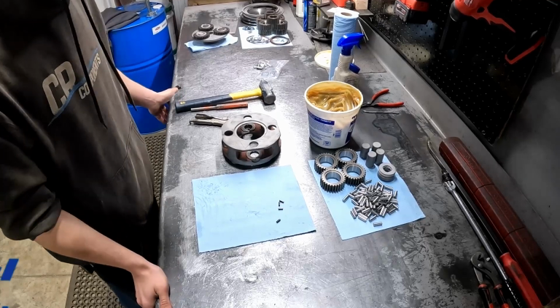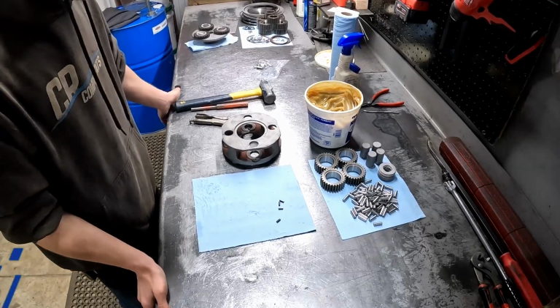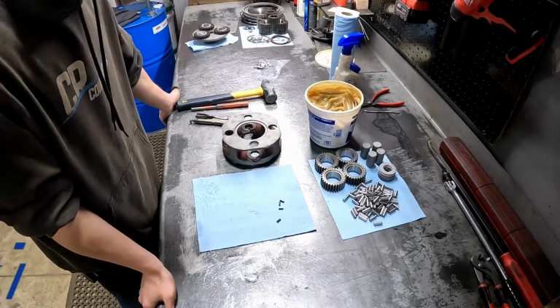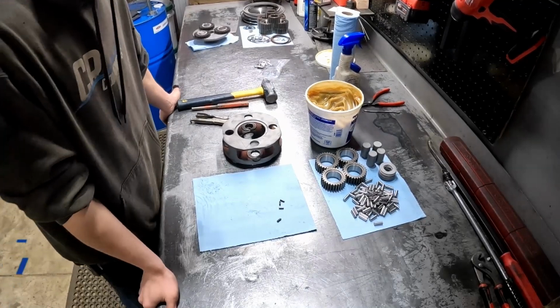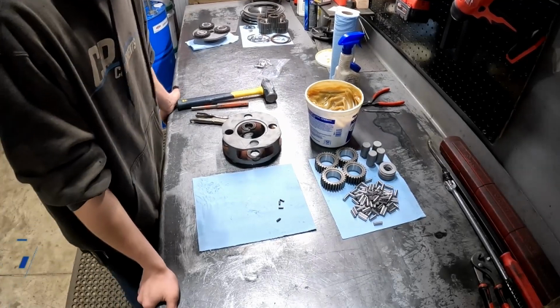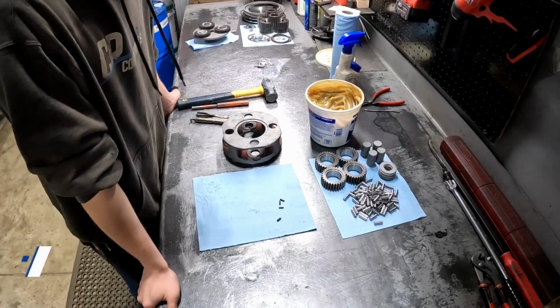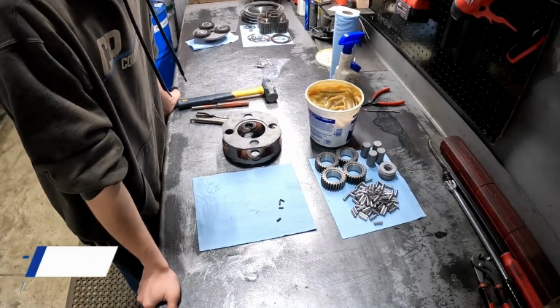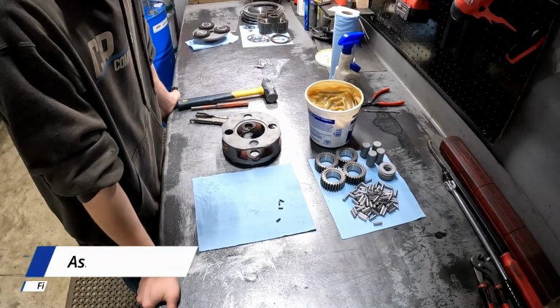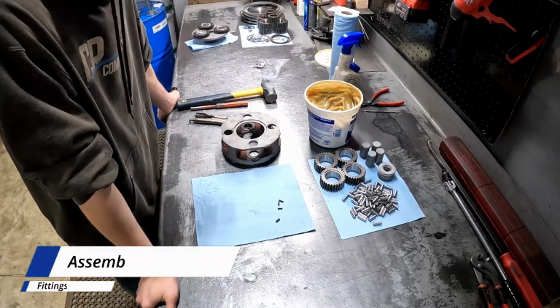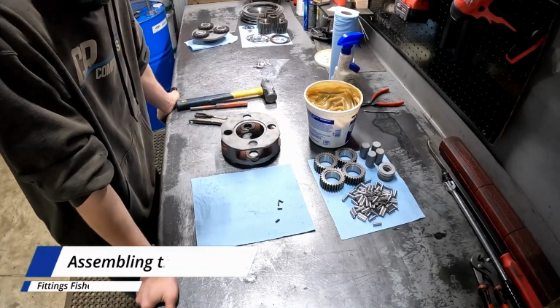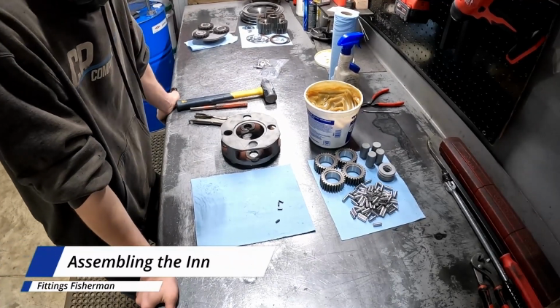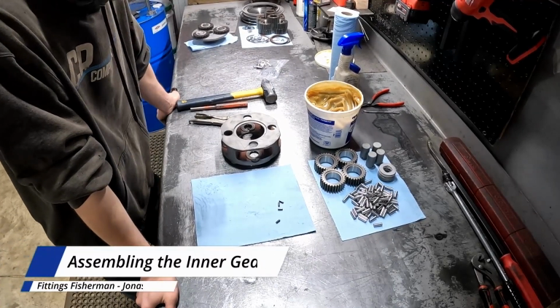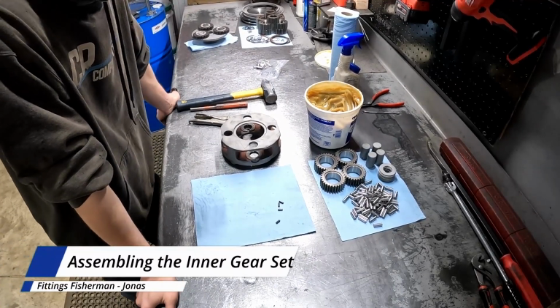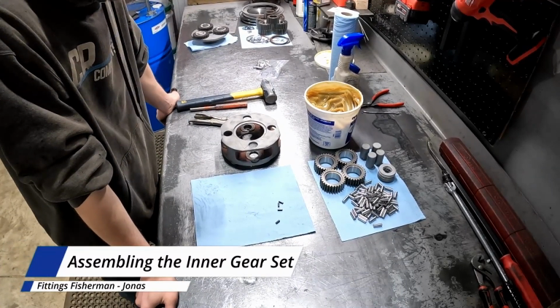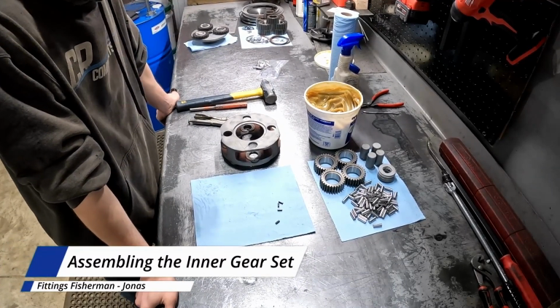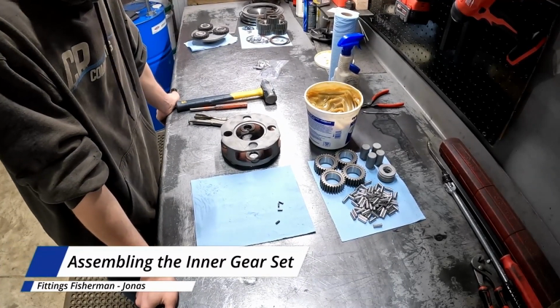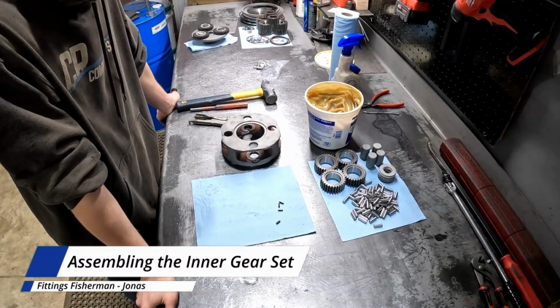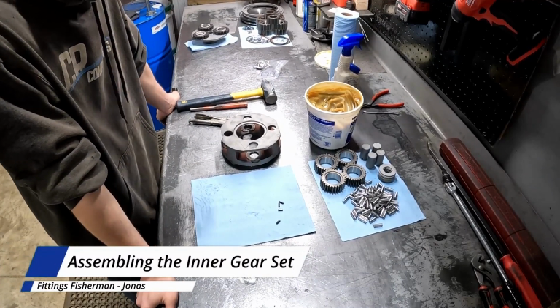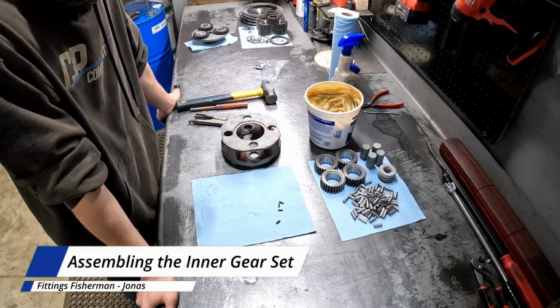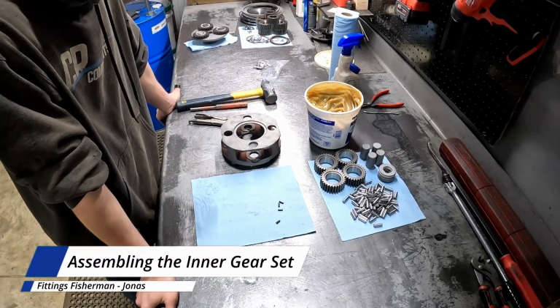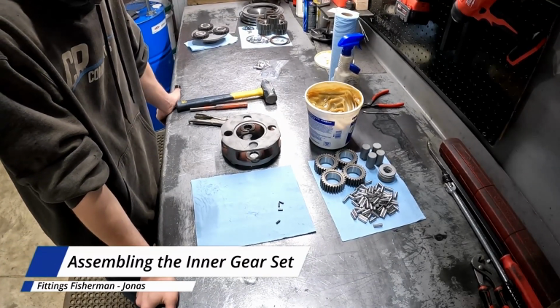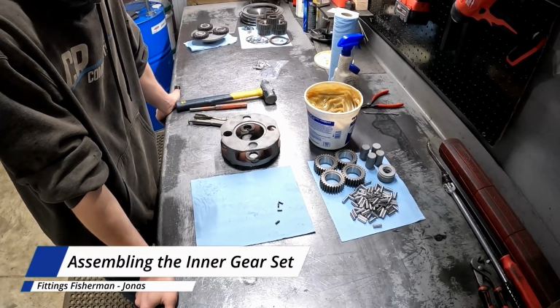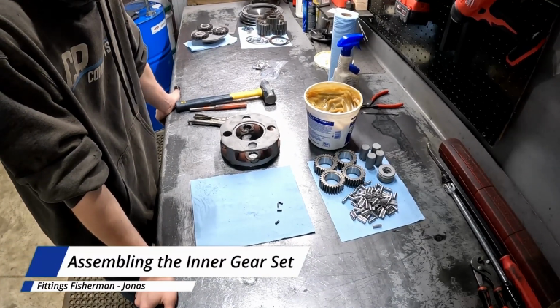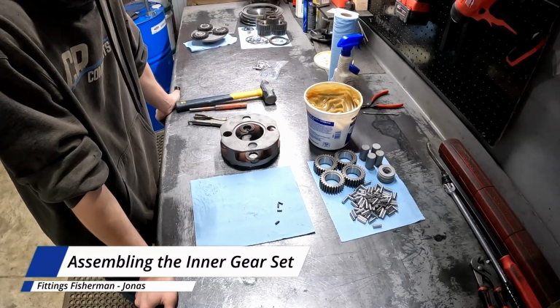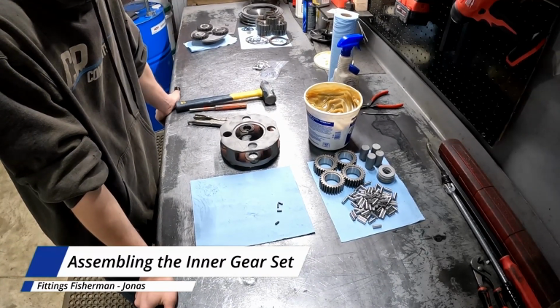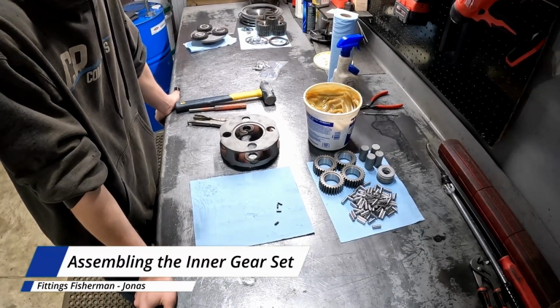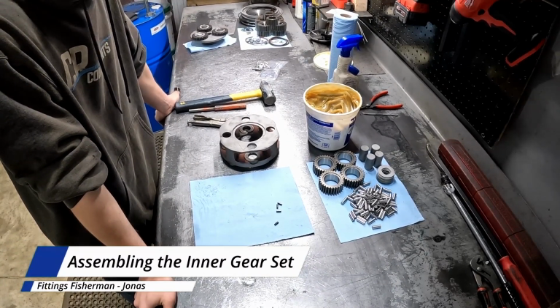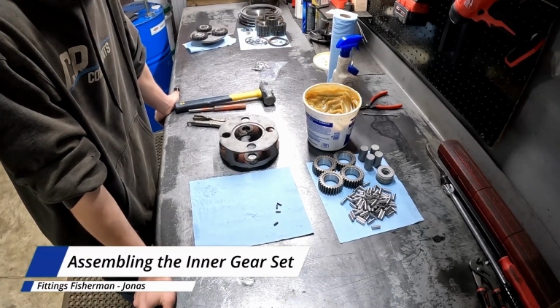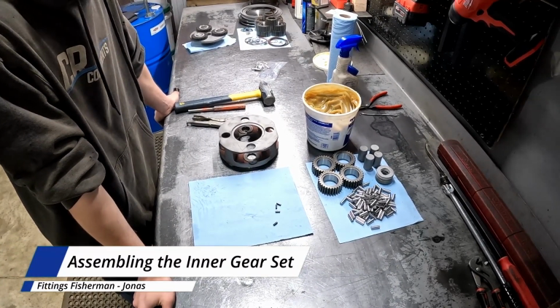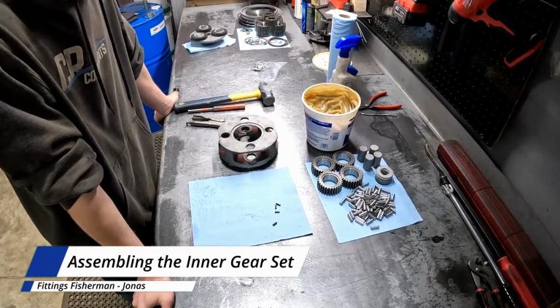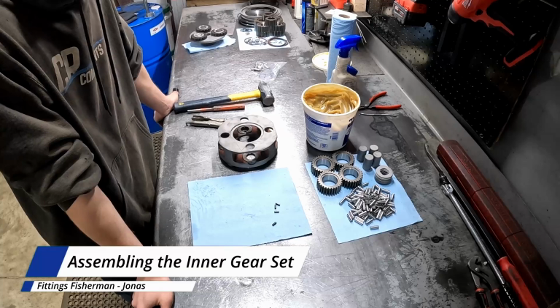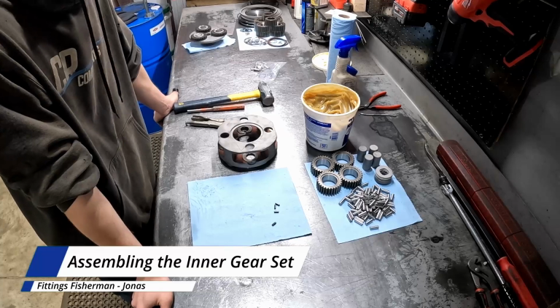Jonas here with CR Components. I'm going to be showing you how to build the inner gear set for the Torque Hub.